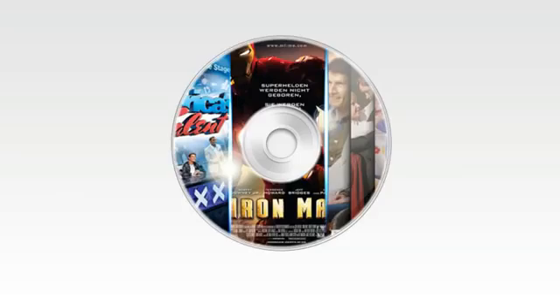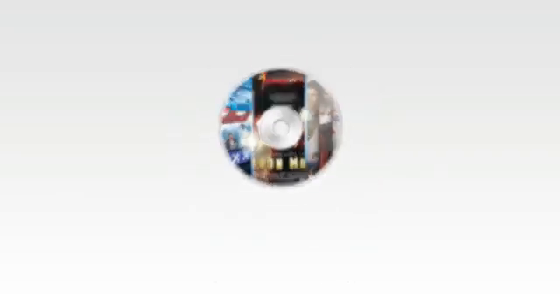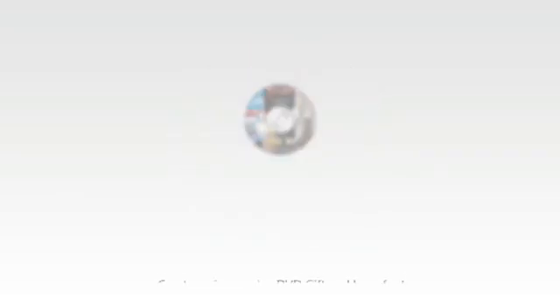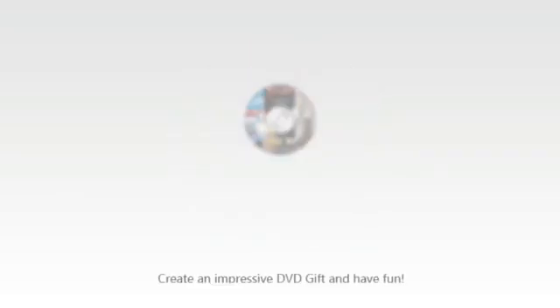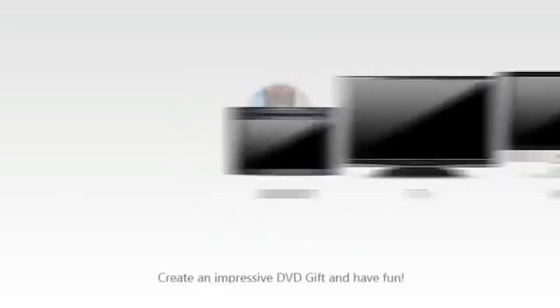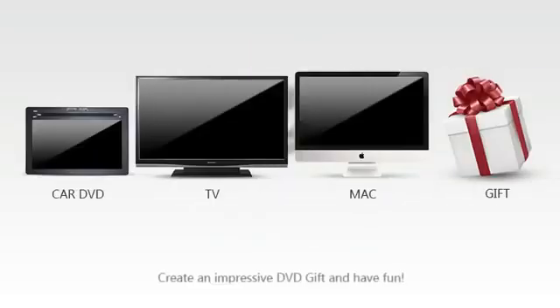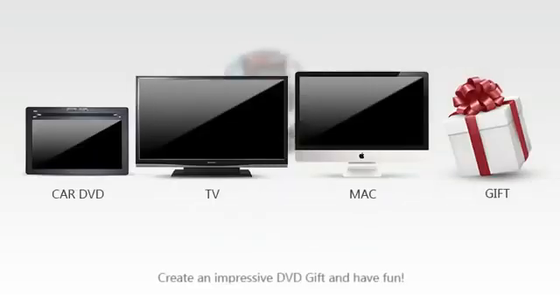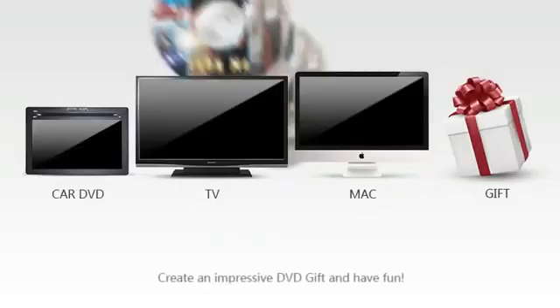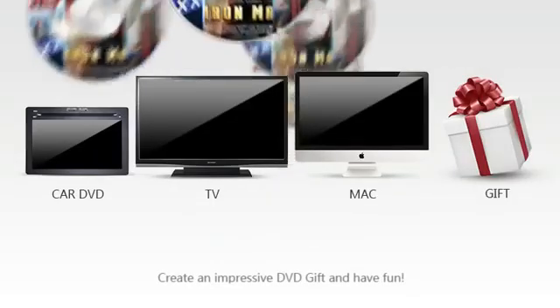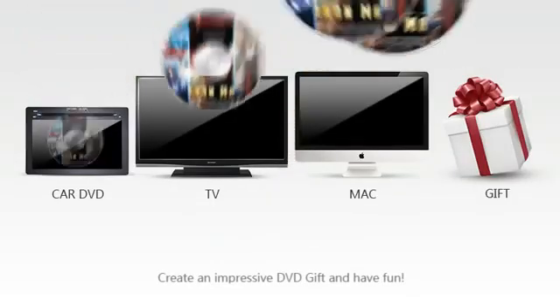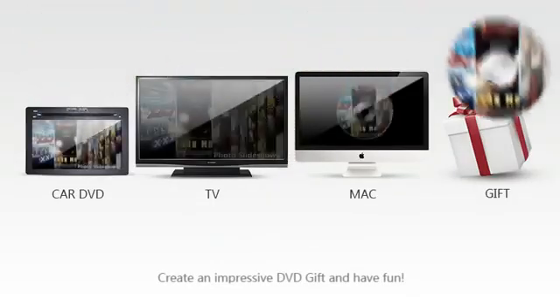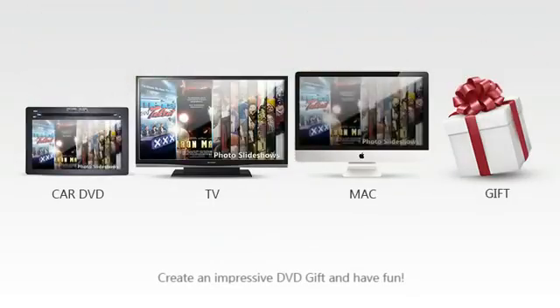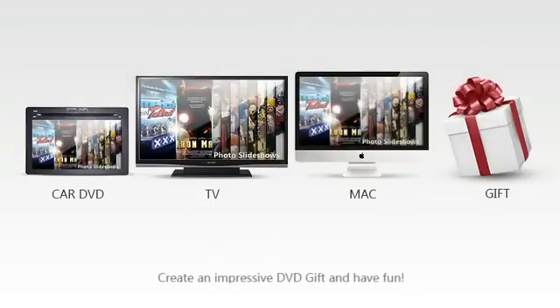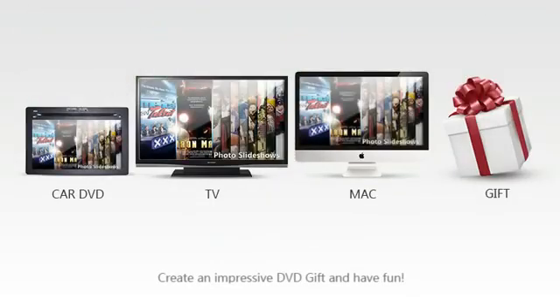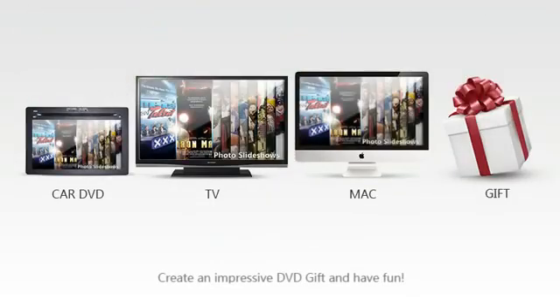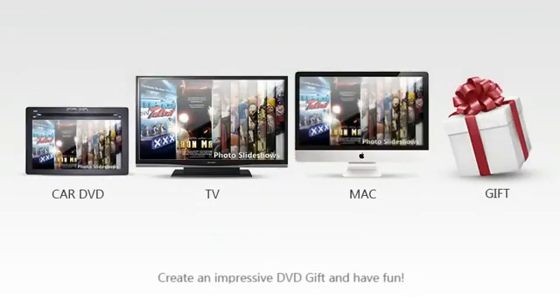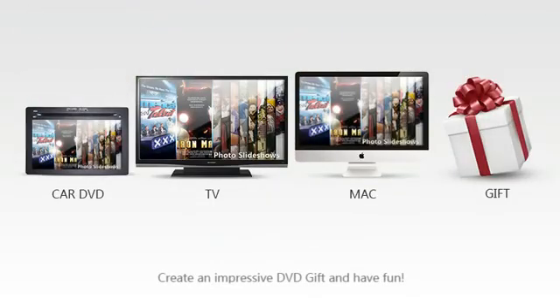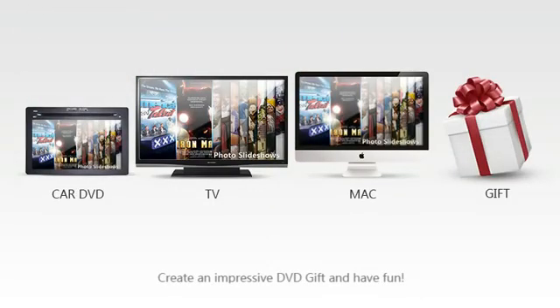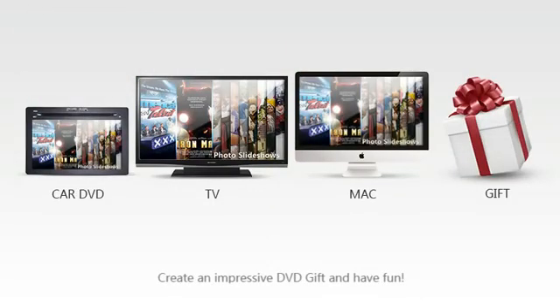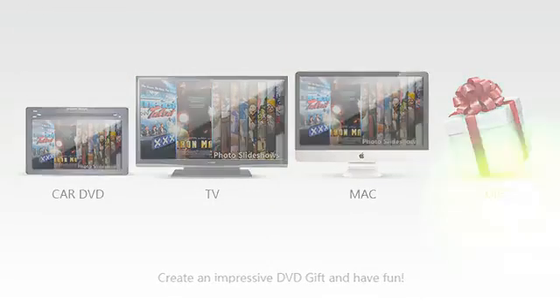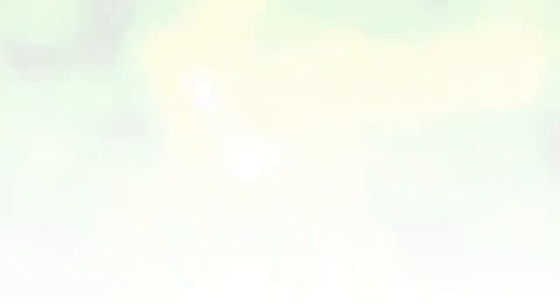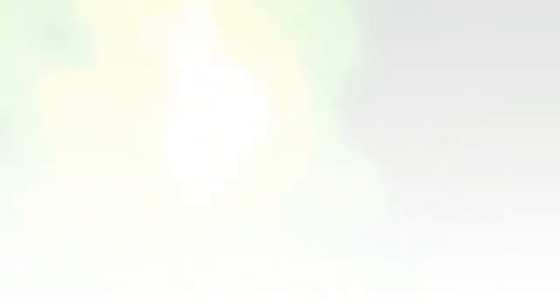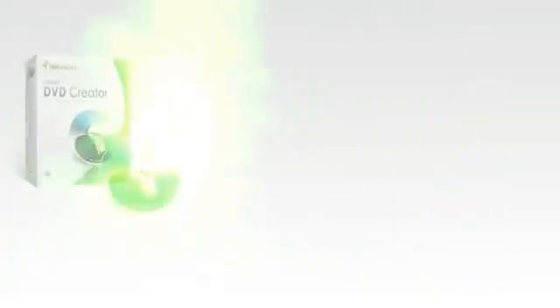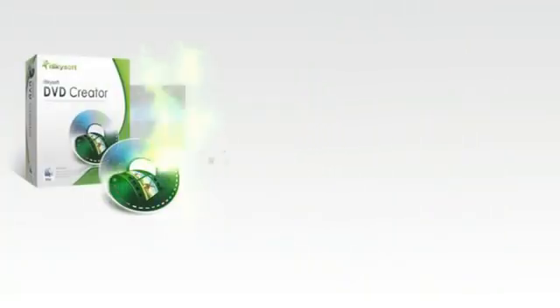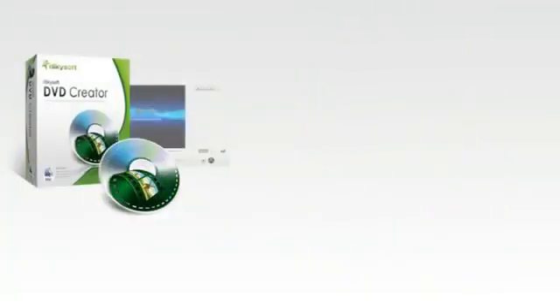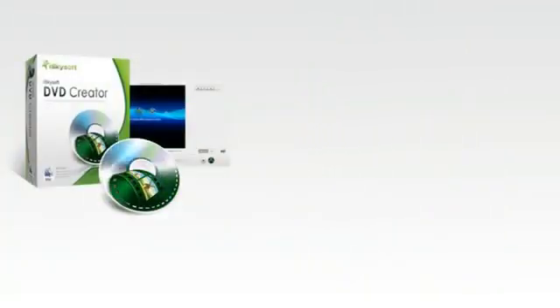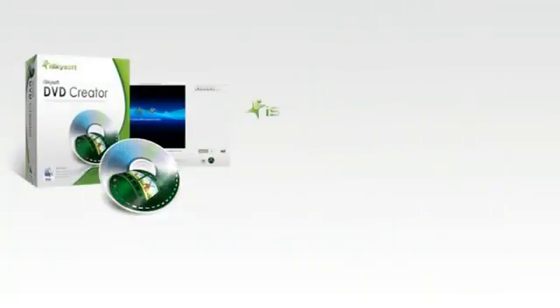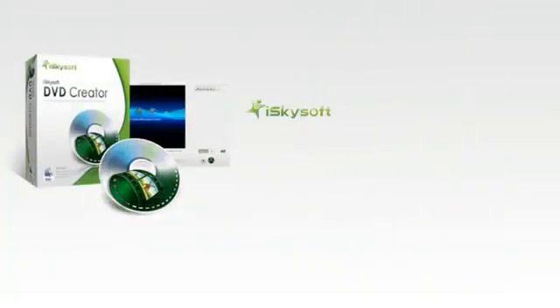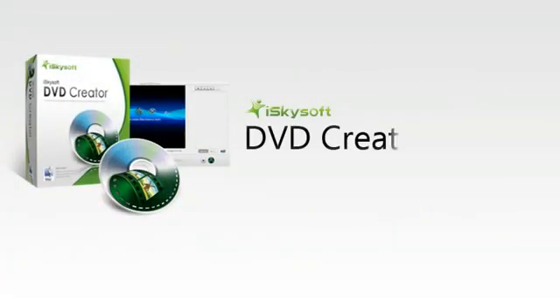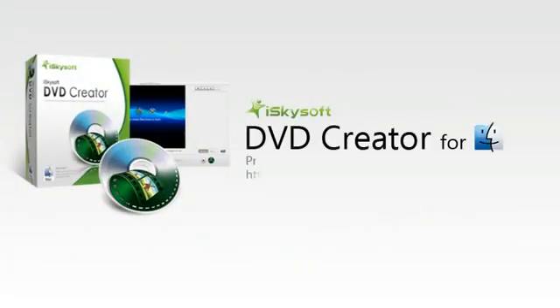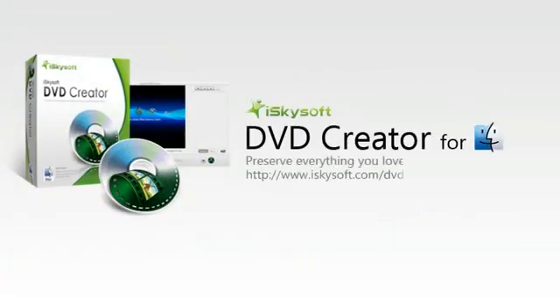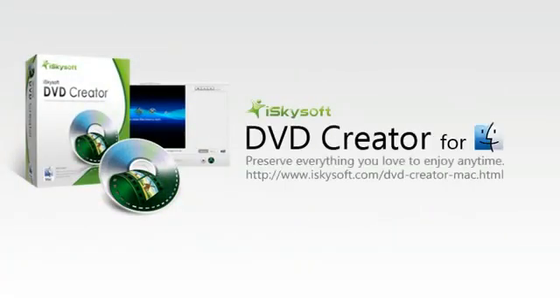Enjoy your DVDs on your Mac, in your car, on TV — basically anywhere. Eyes Guys Off DVD Creator for Mac: preserve everything you love to enjoy anytime.